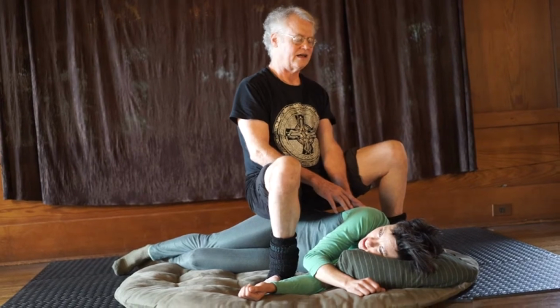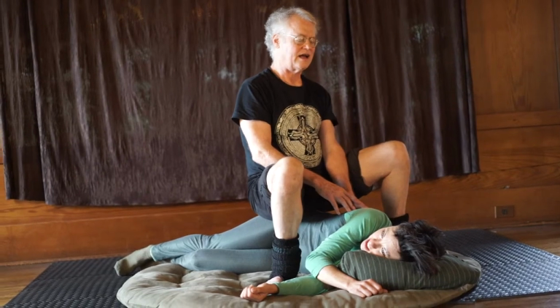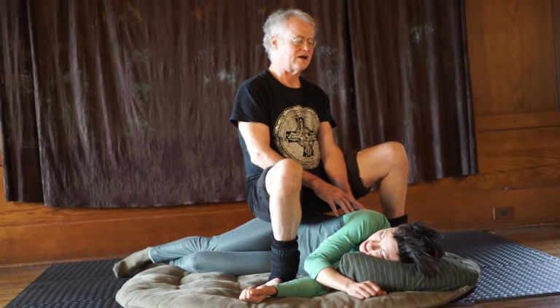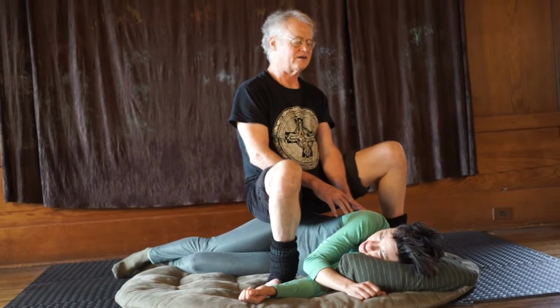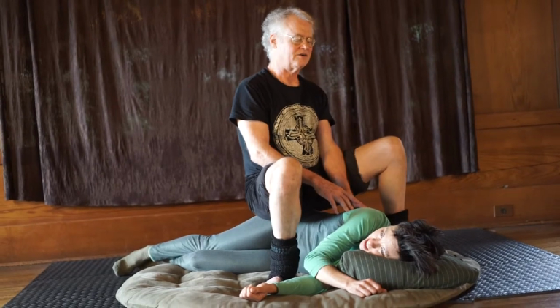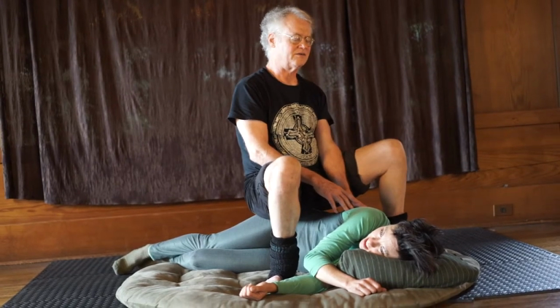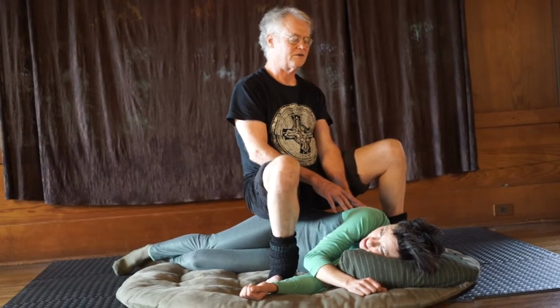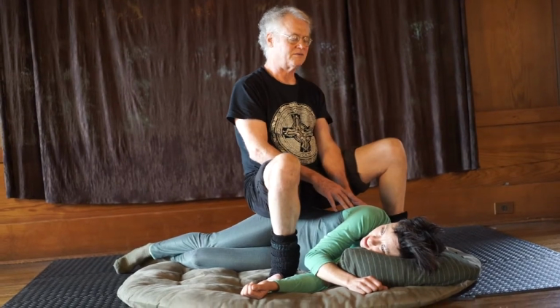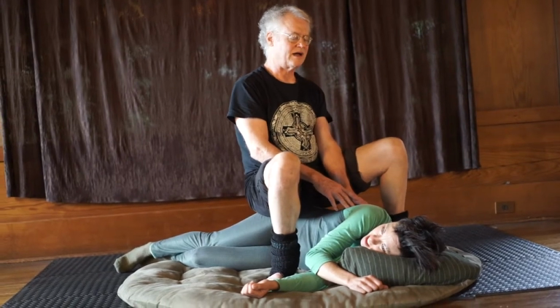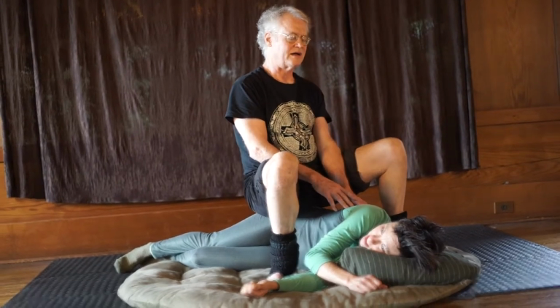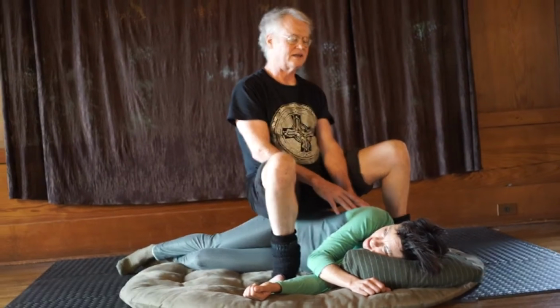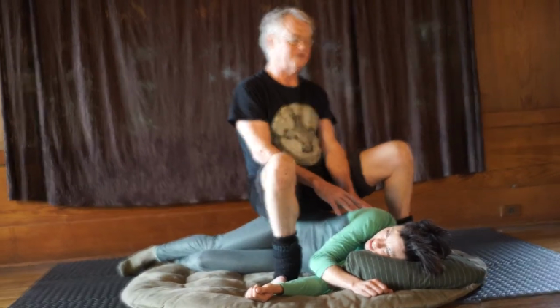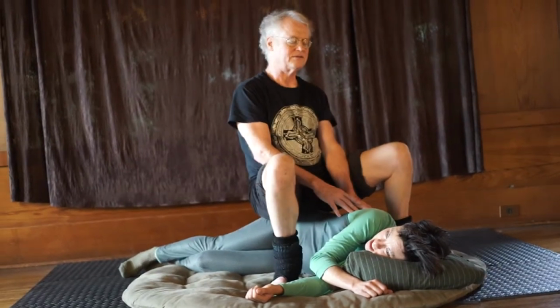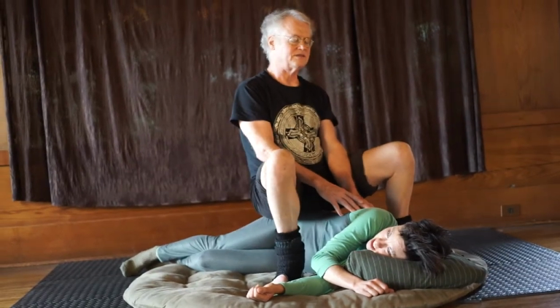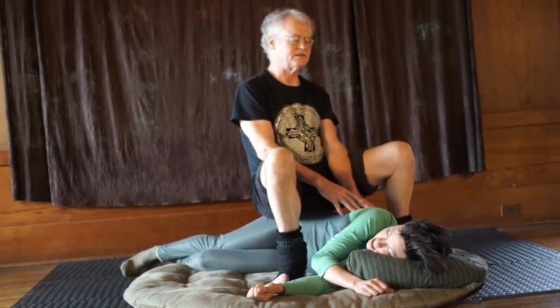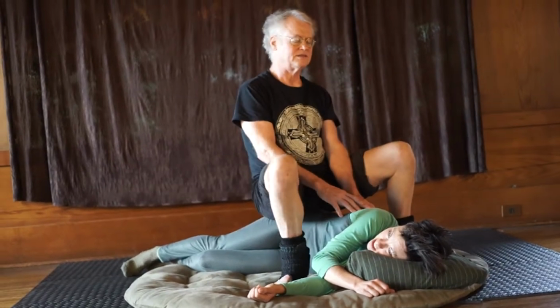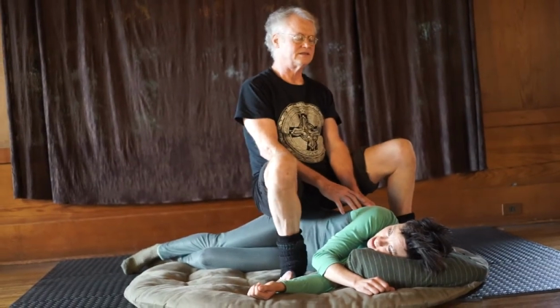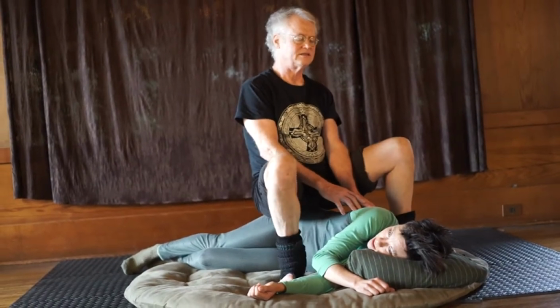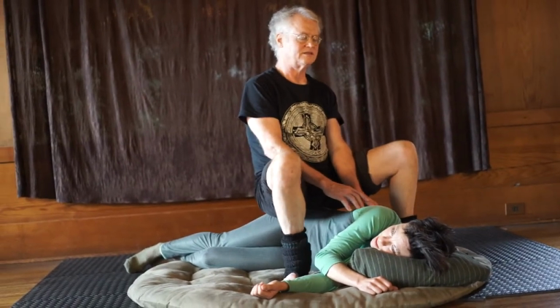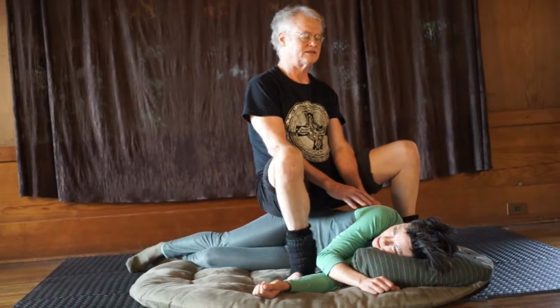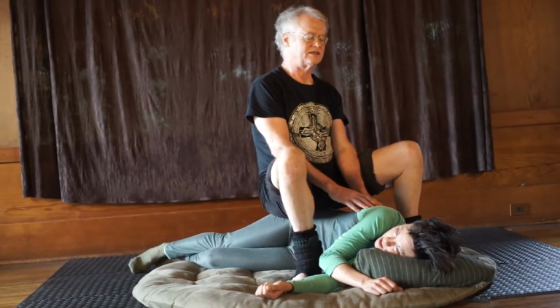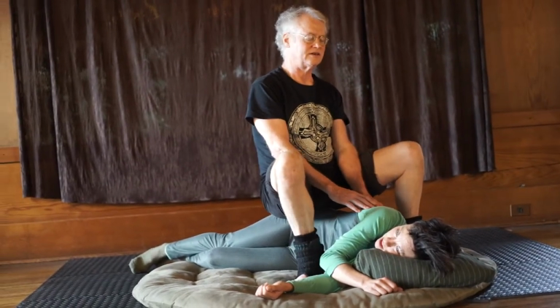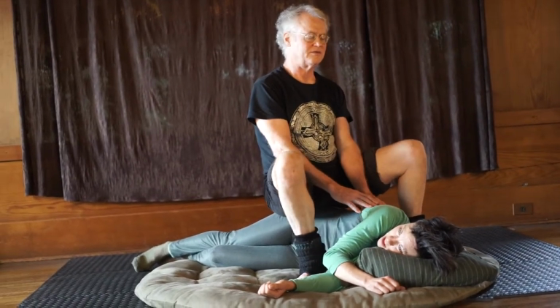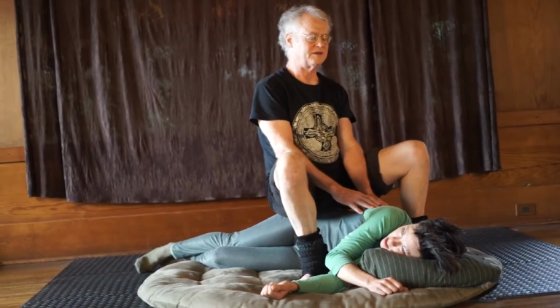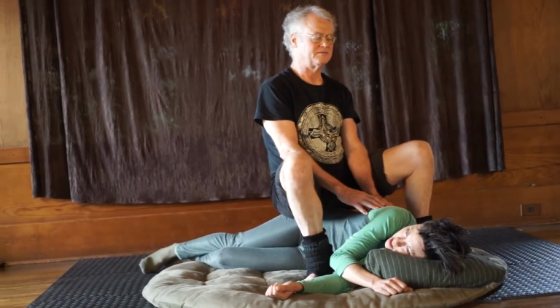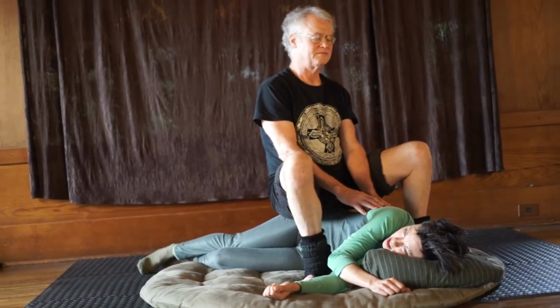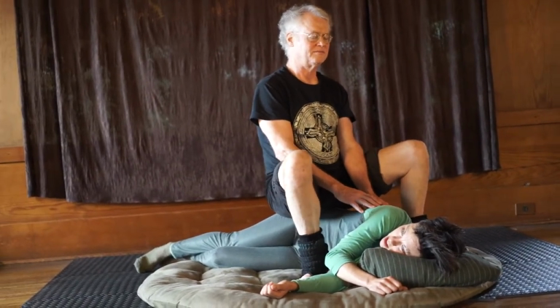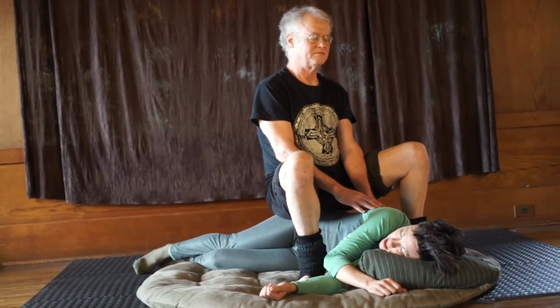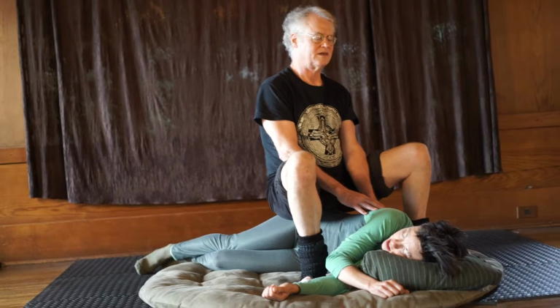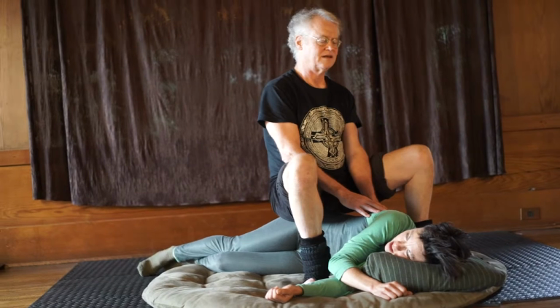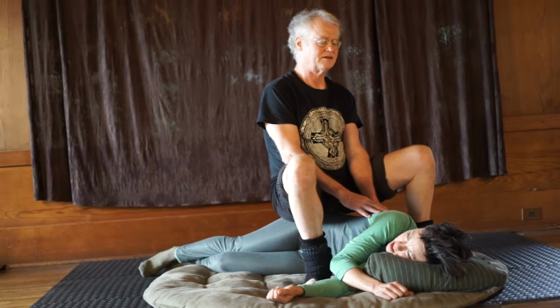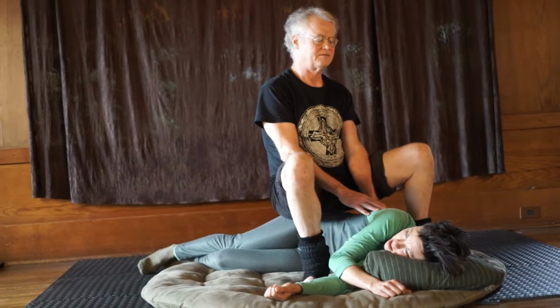Any higher, lower, forward, back — any differences? Just stay here for a bit? Yeah. Okay, good.